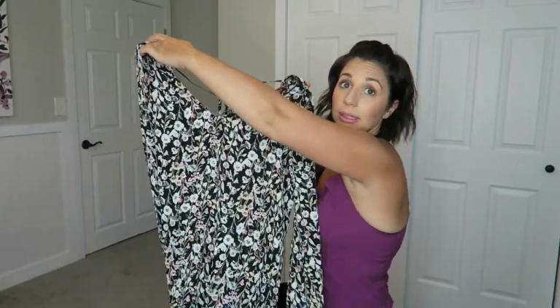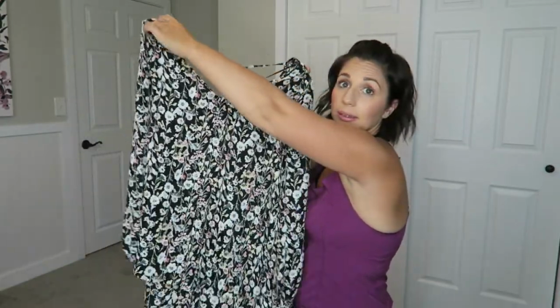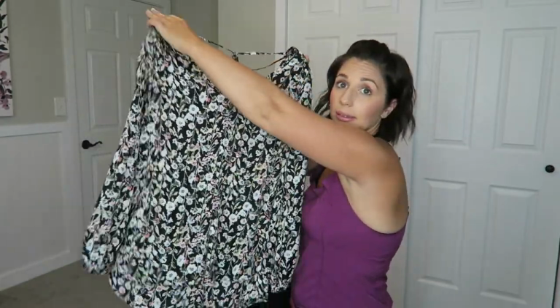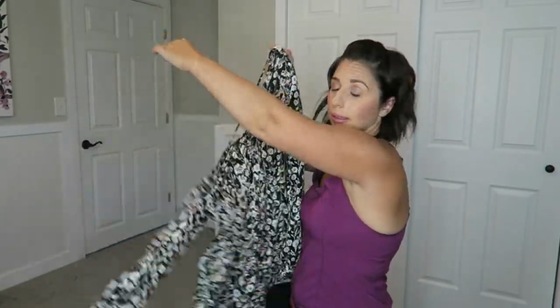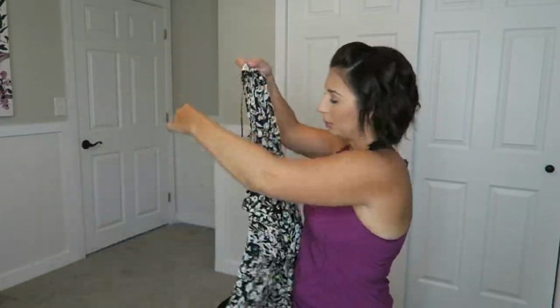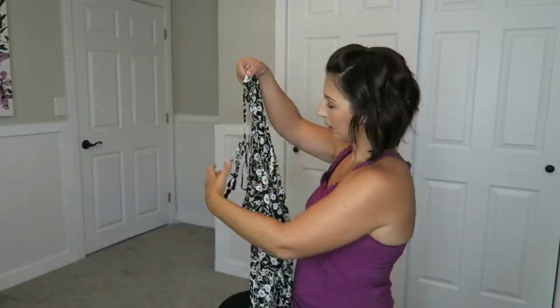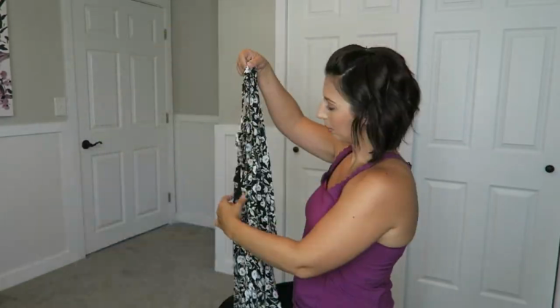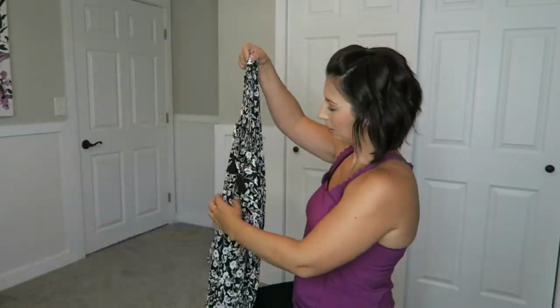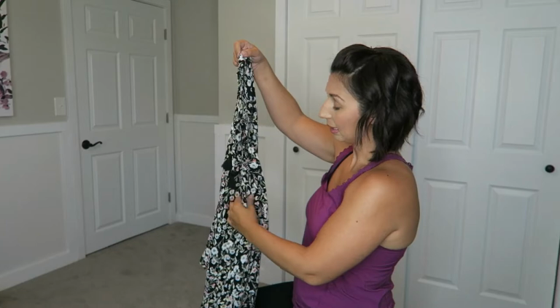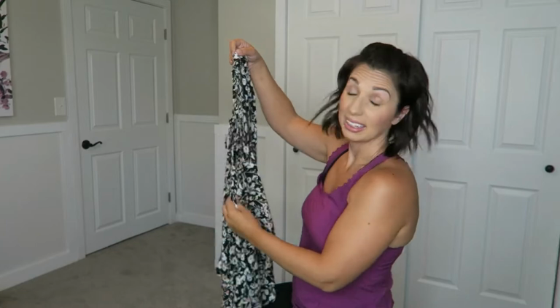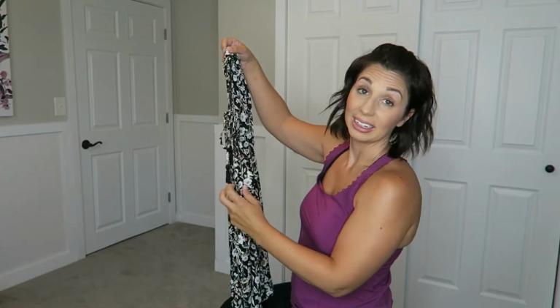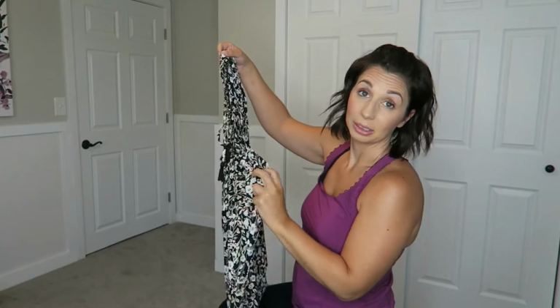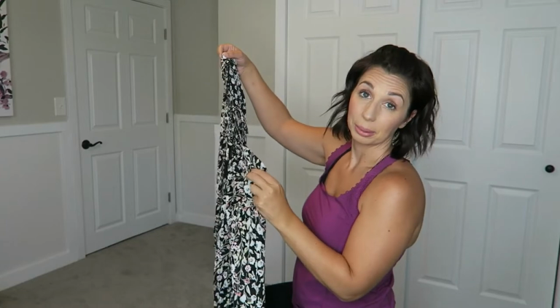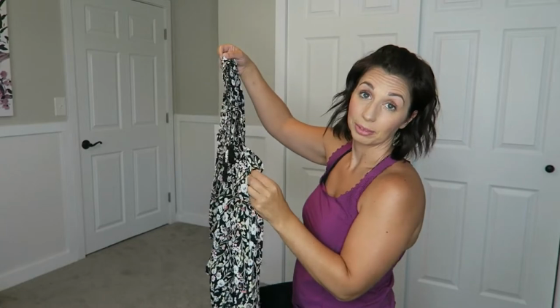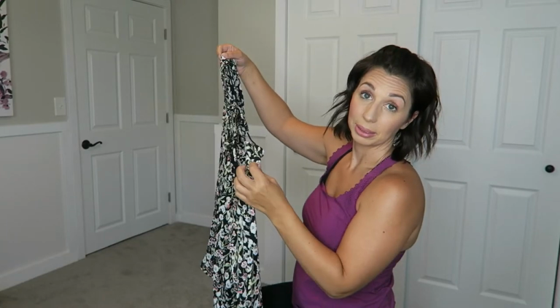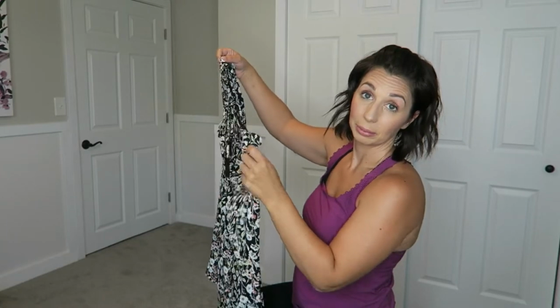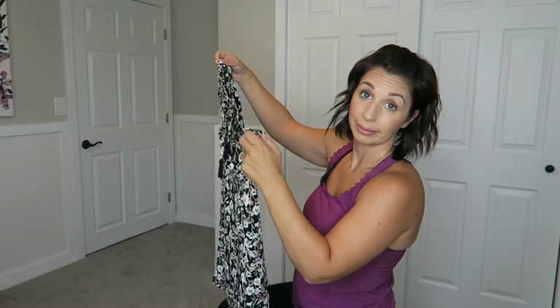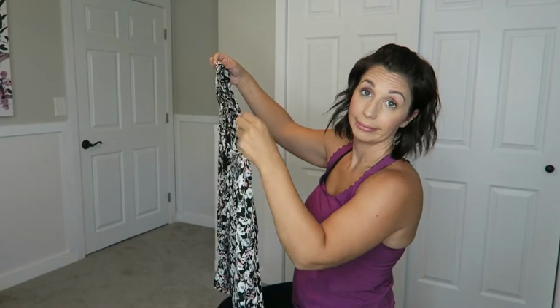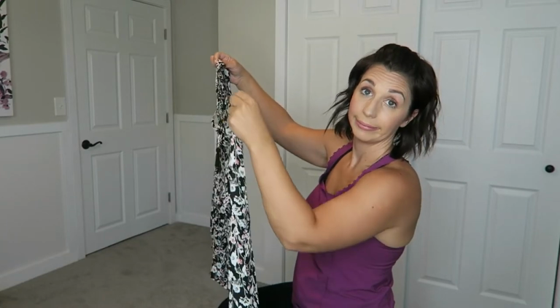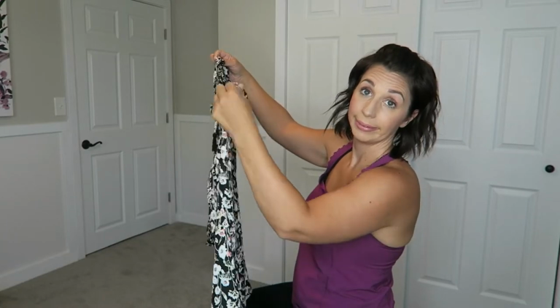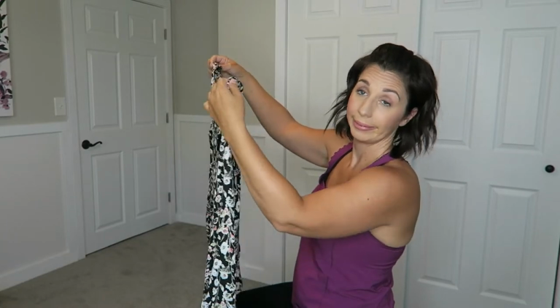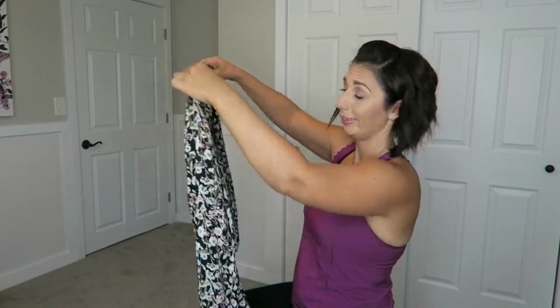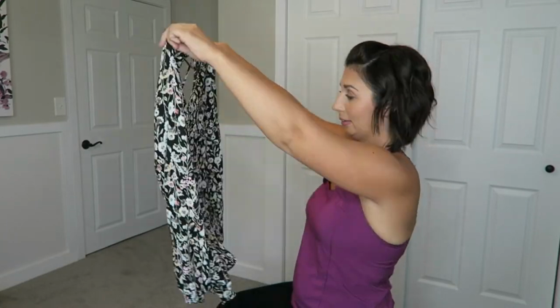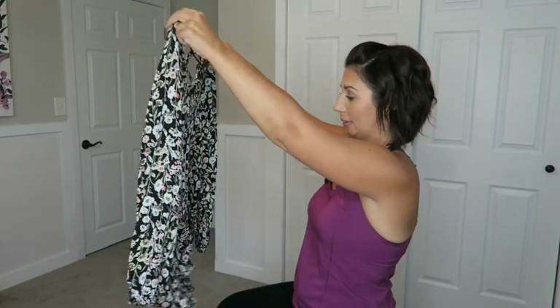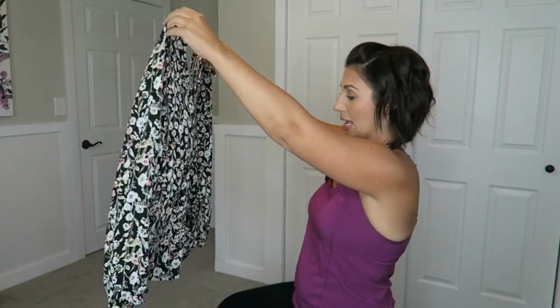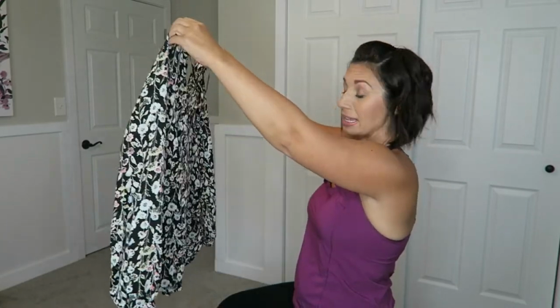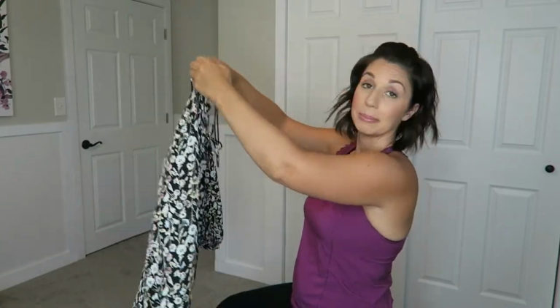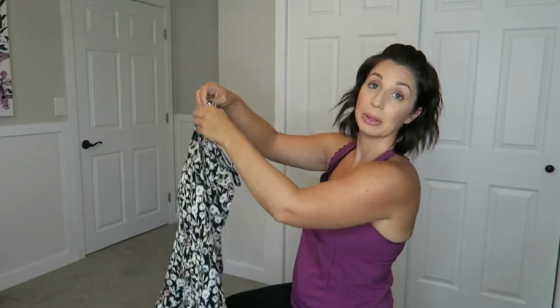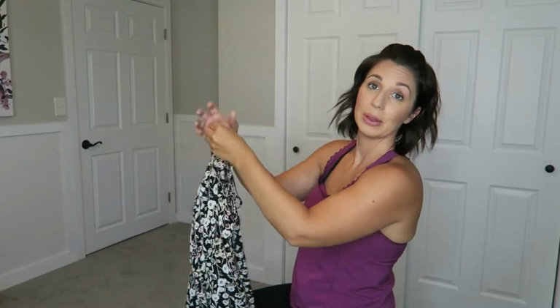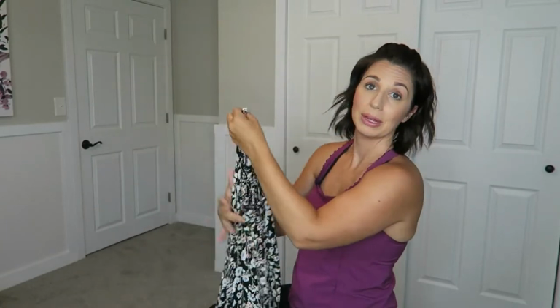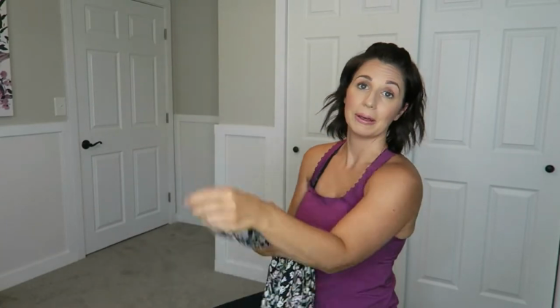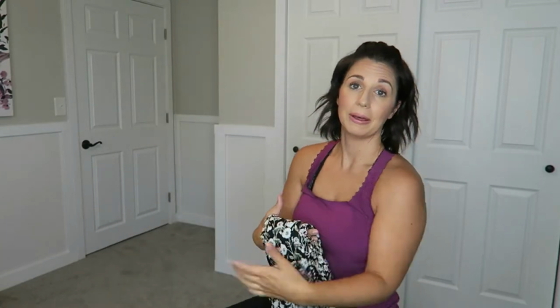It looks a little bit big, but you know what, I say that and then it'll probably fit me and I'll be surprised. Get them bigger than I thought.